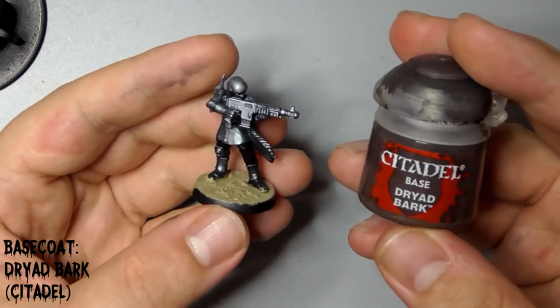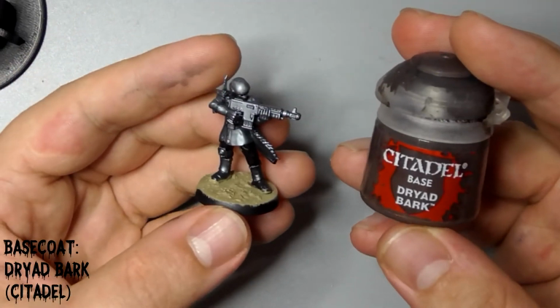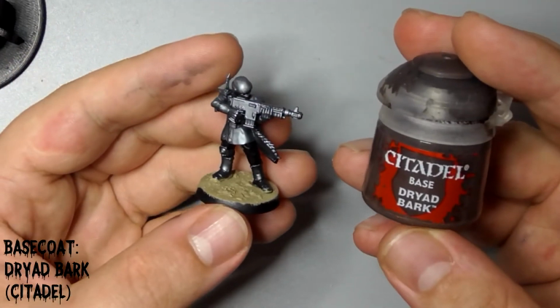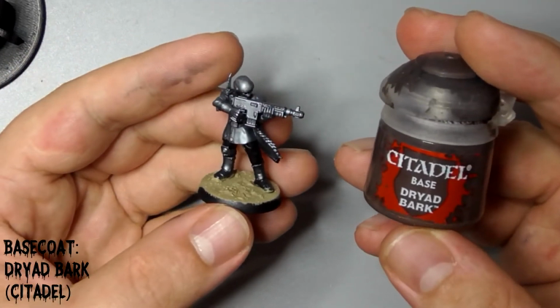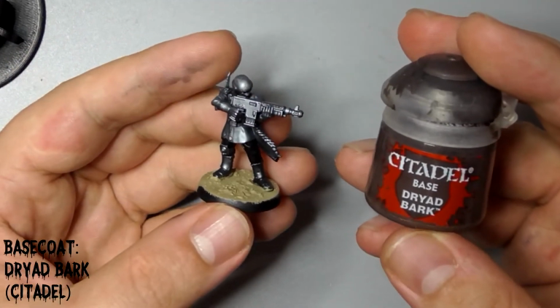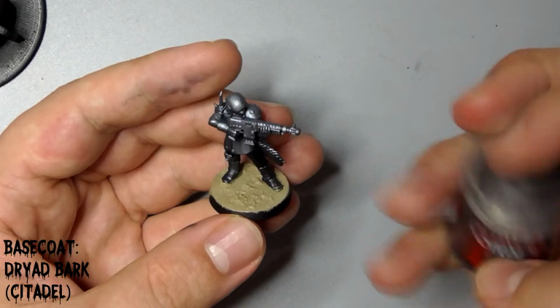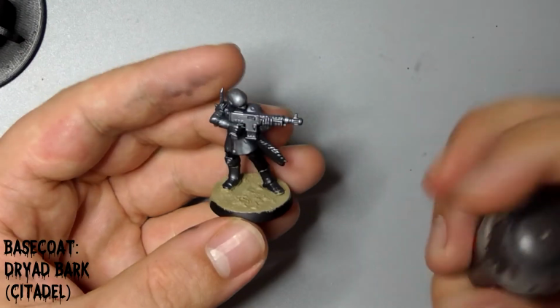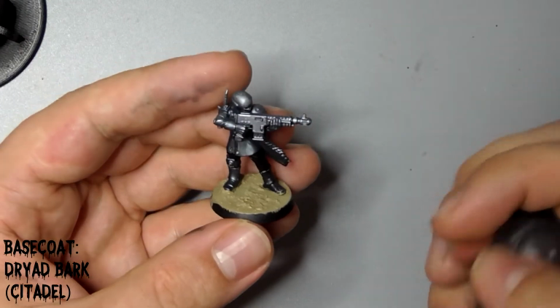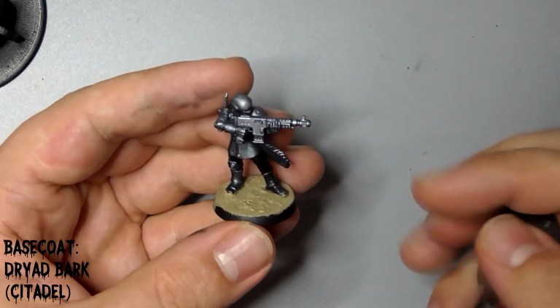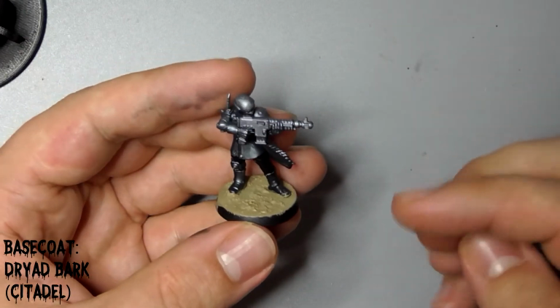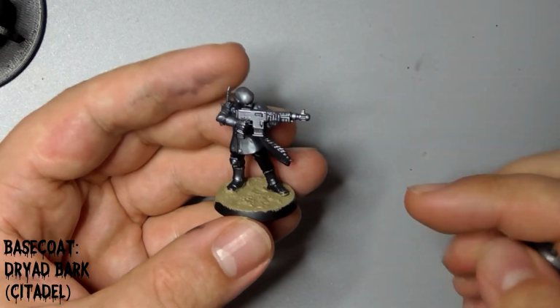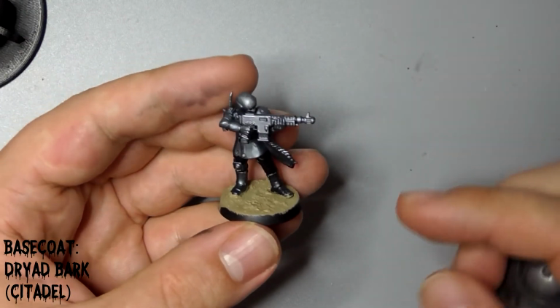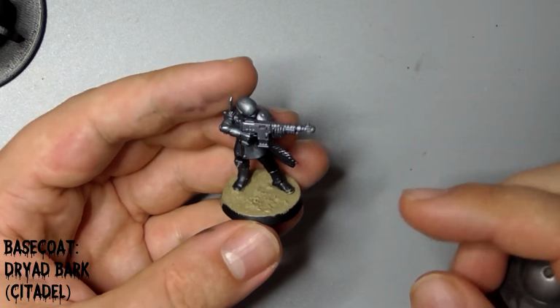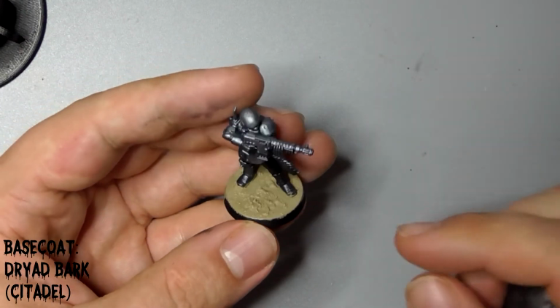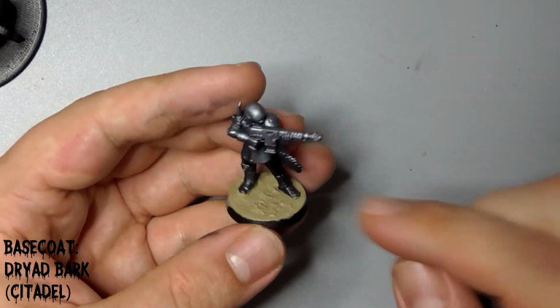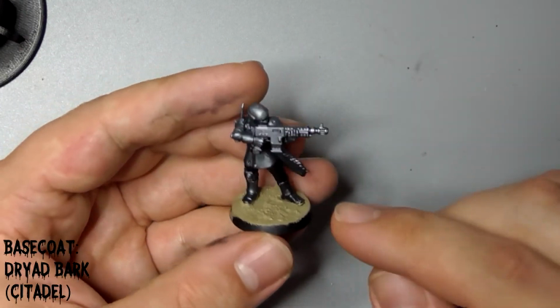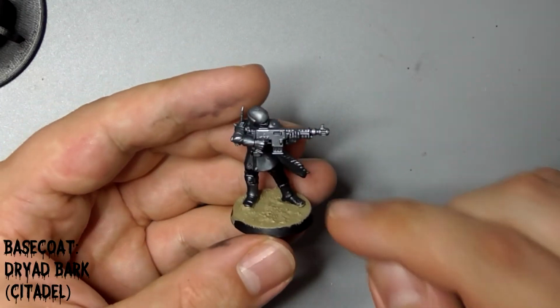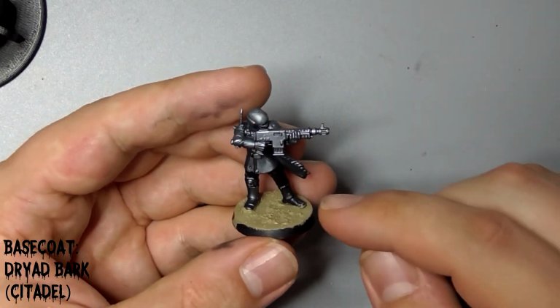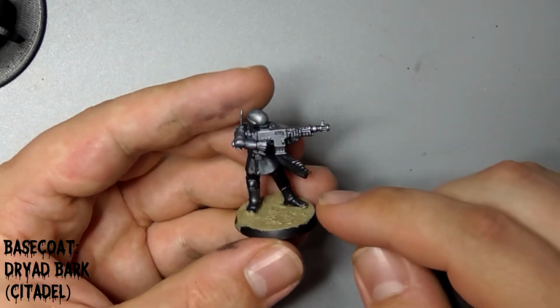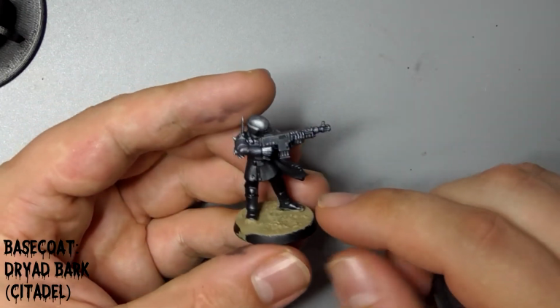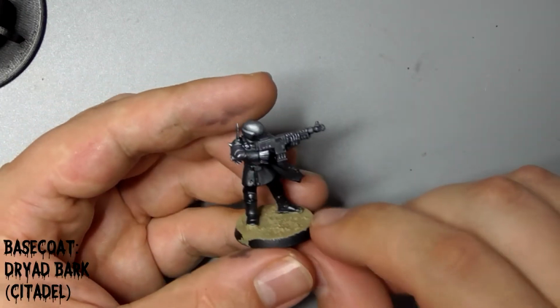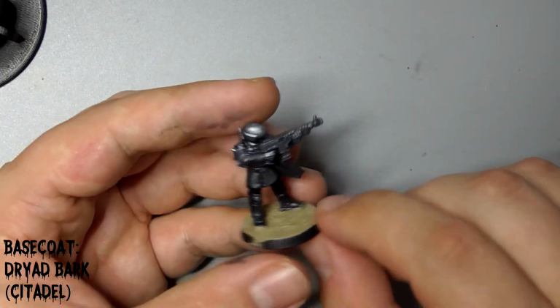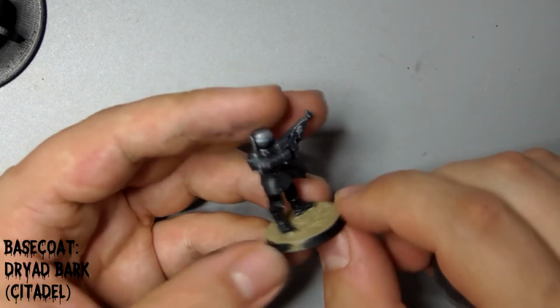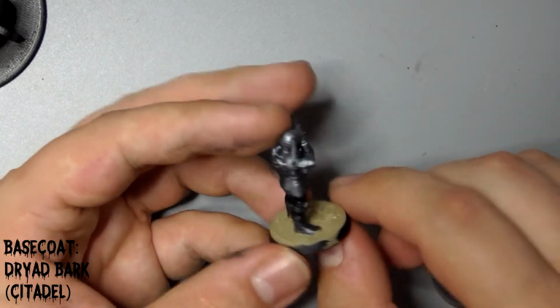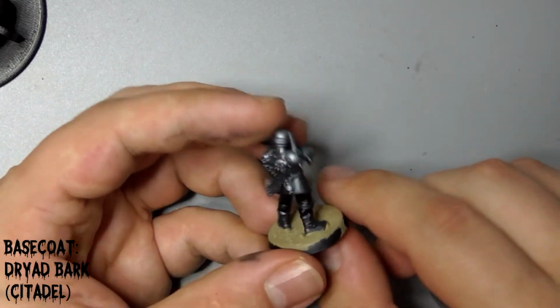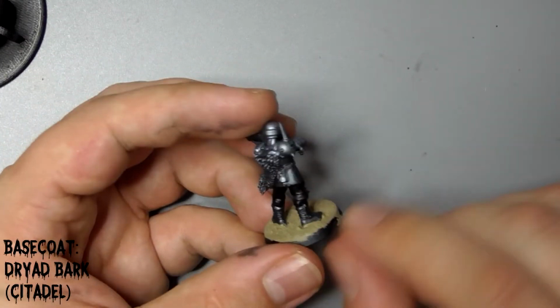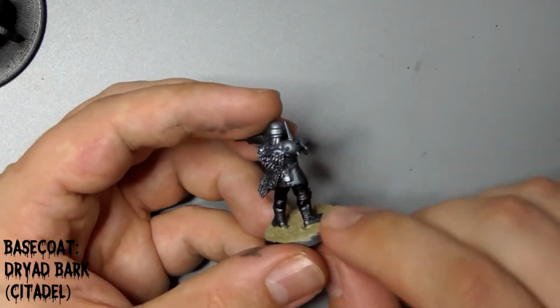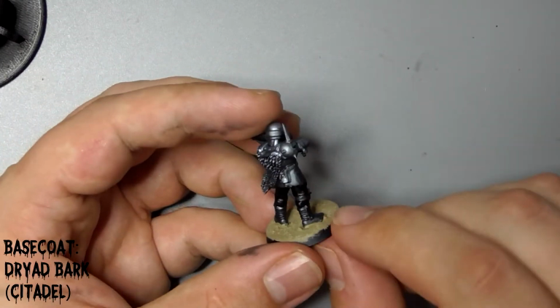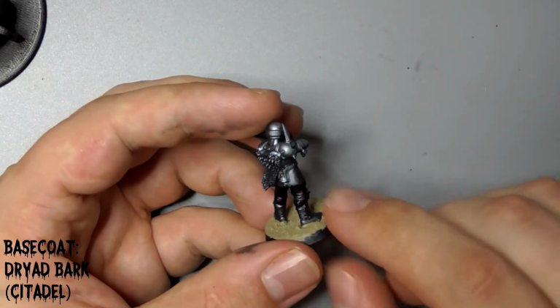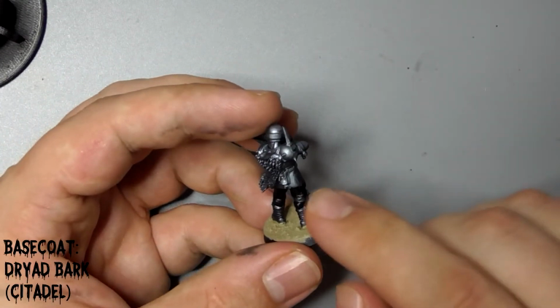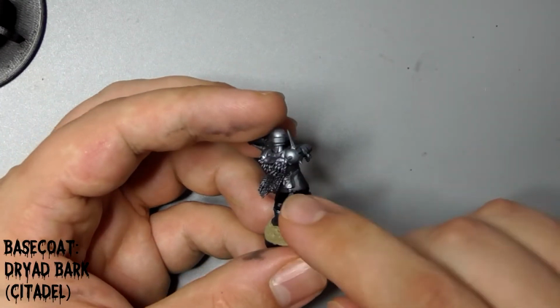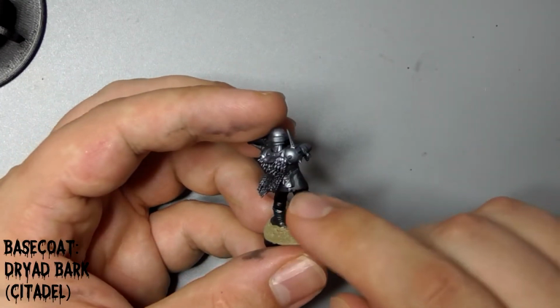Next we'll use Citadel's Dryer Bark to basecoat all the leather on the model: his boots, his straps and pouches.